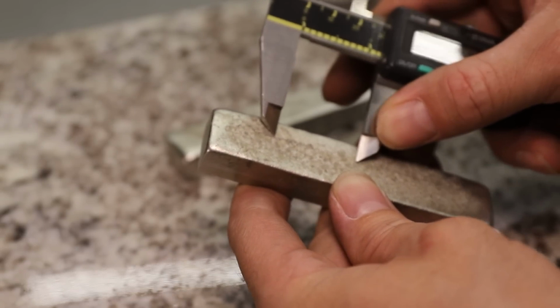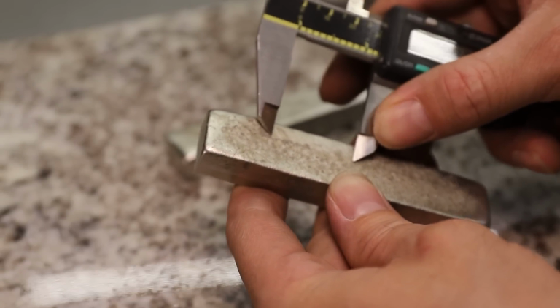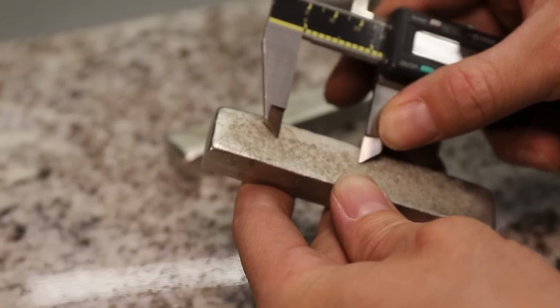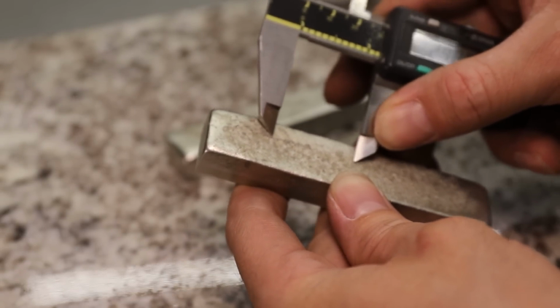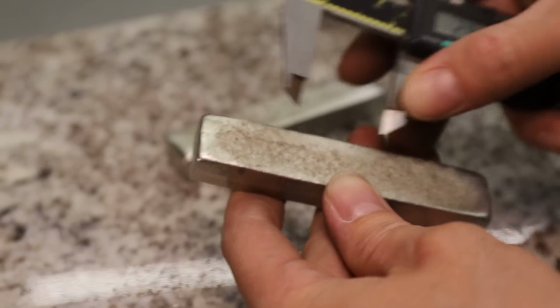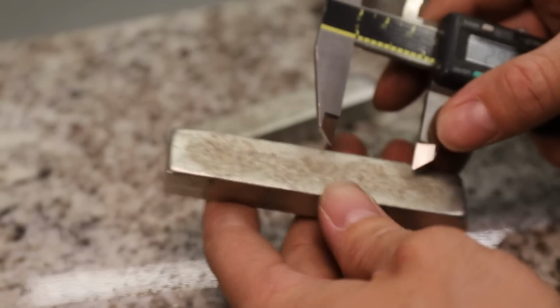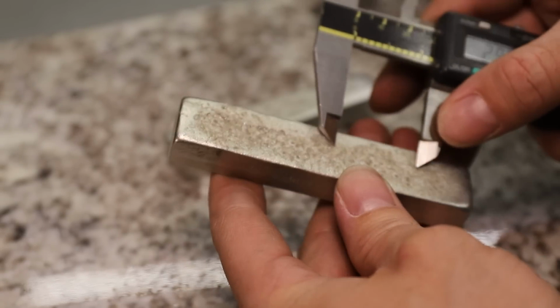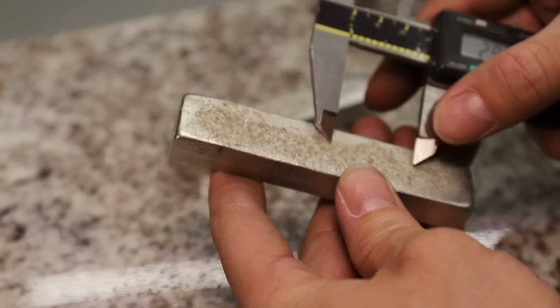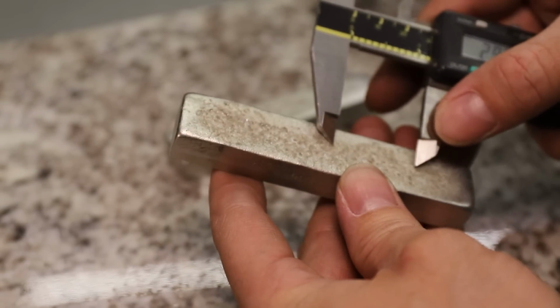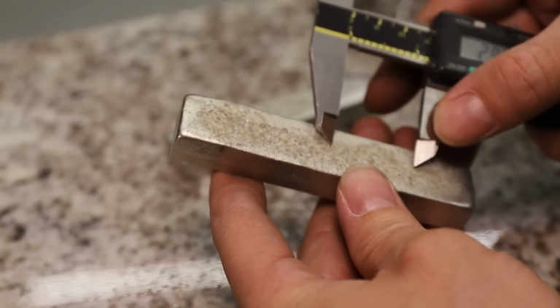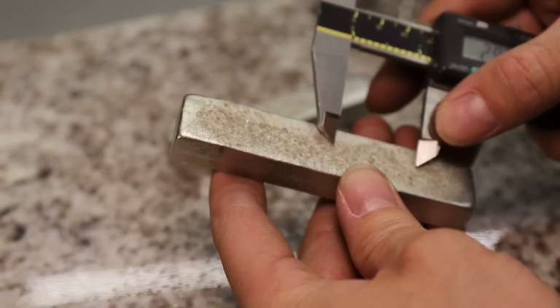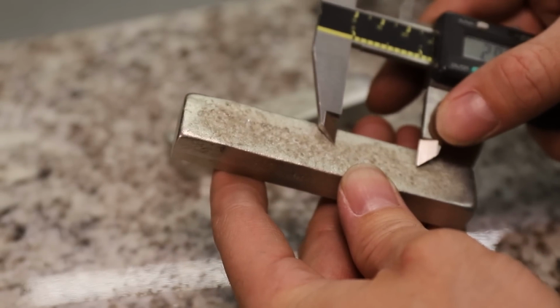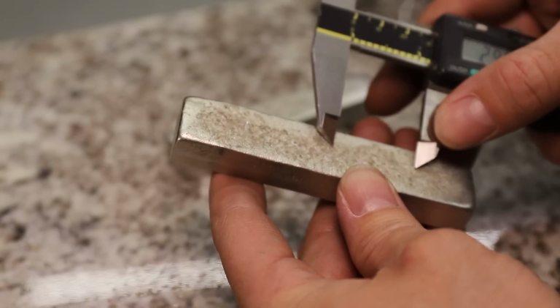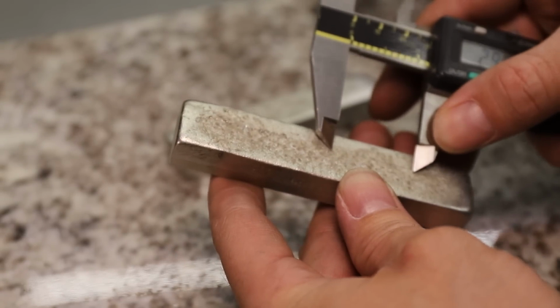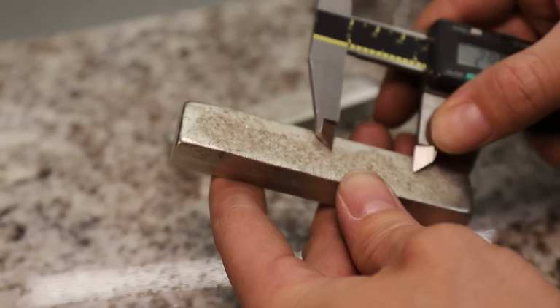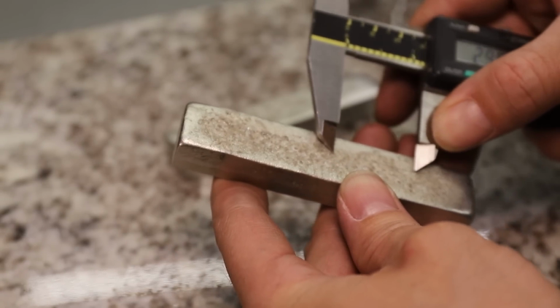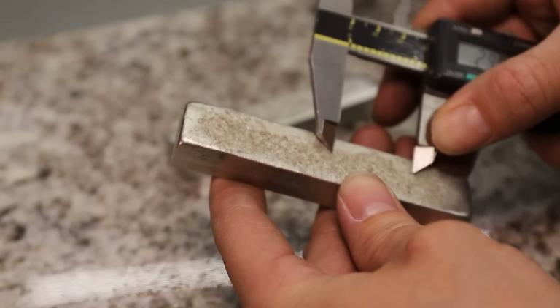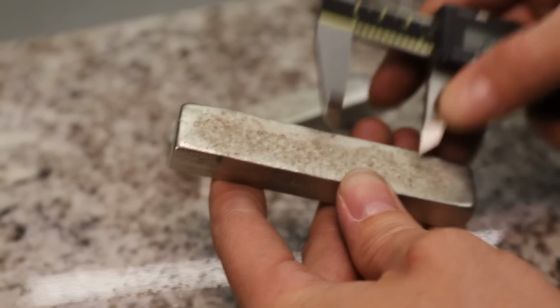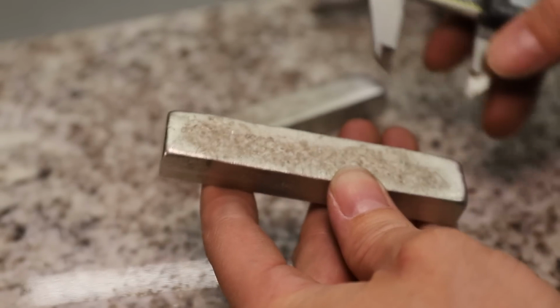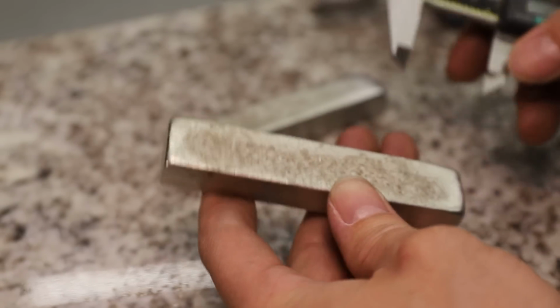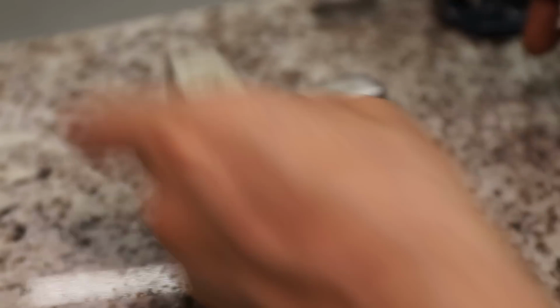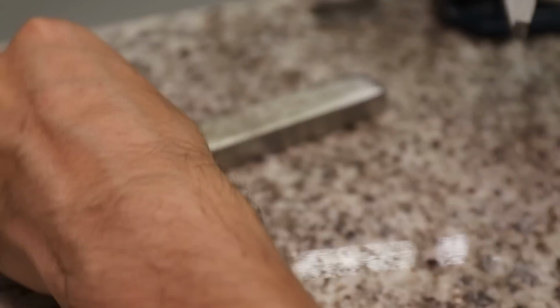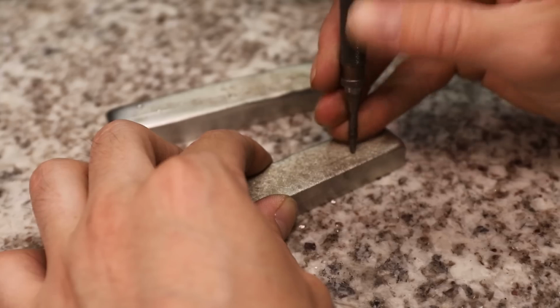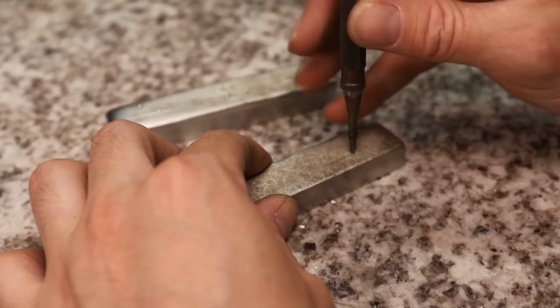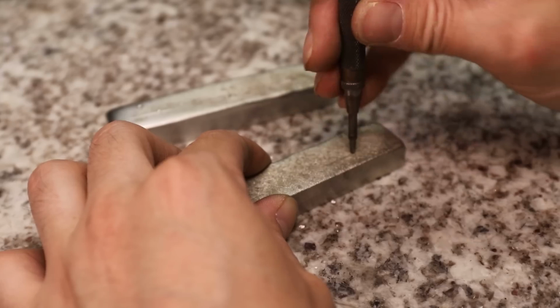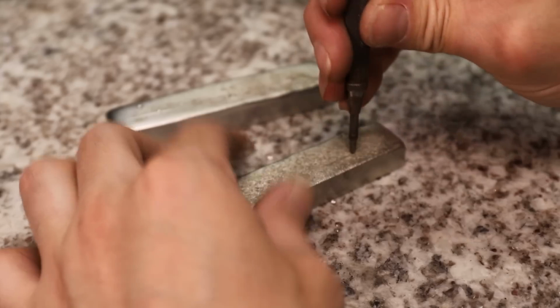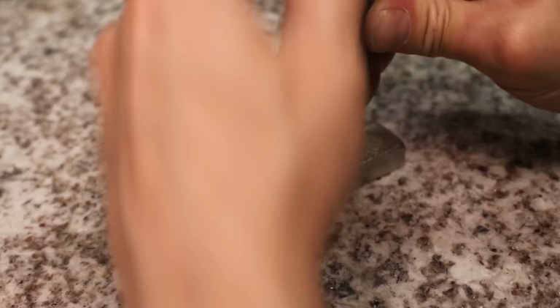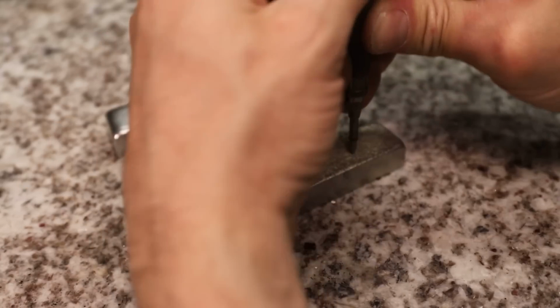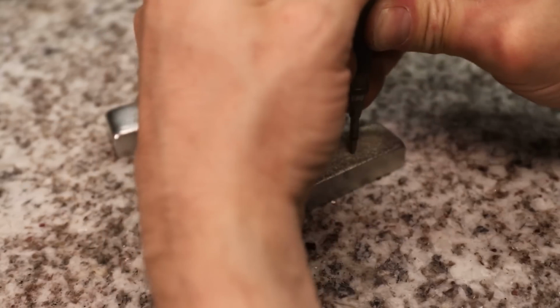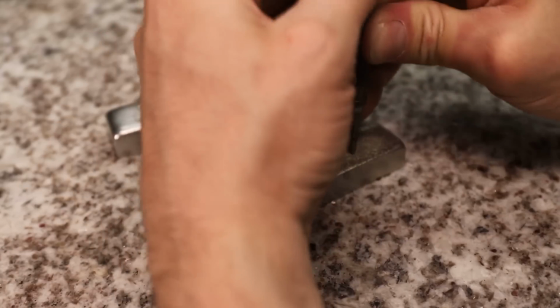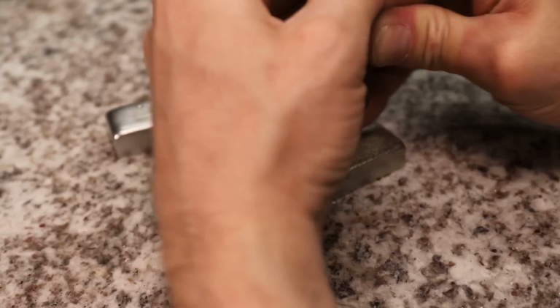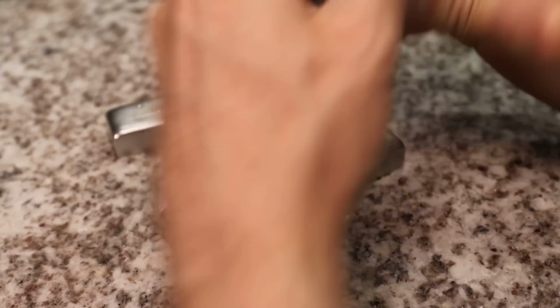And yes, I know it's not great practice to mark with calipers, but this ultra soft pewter is not going to damage these.